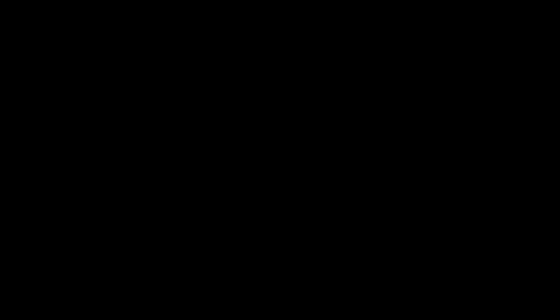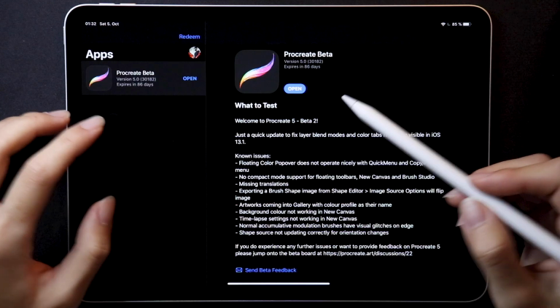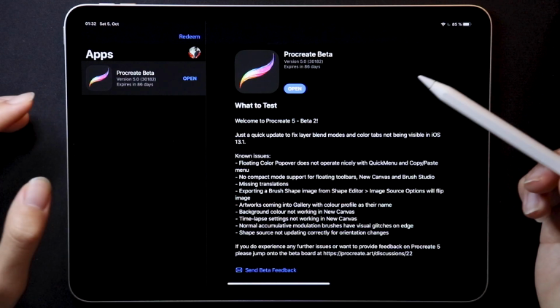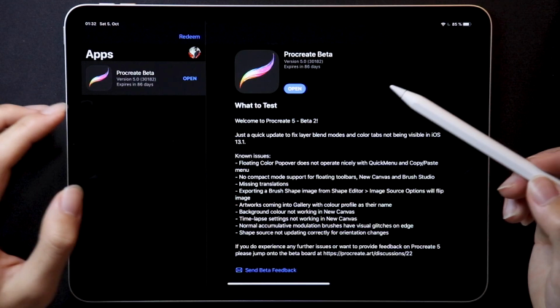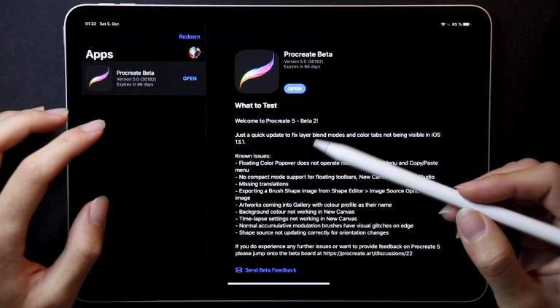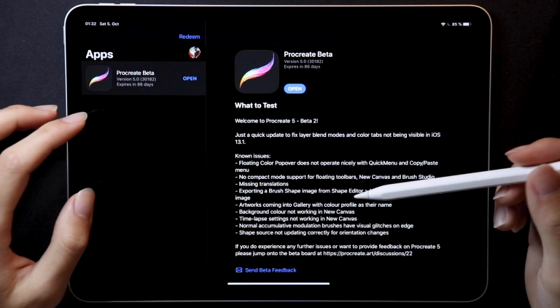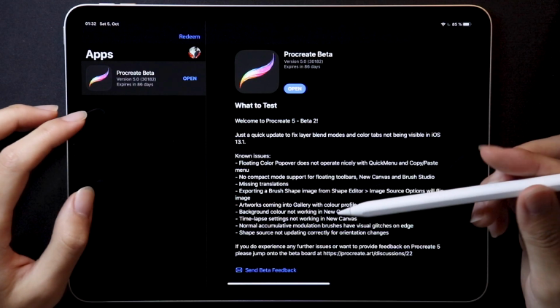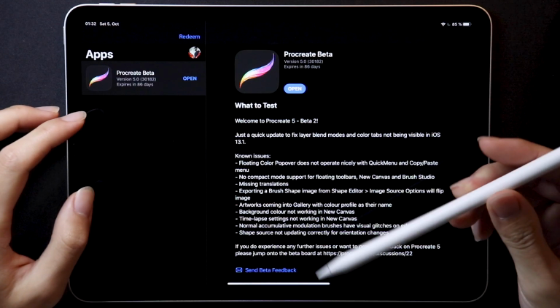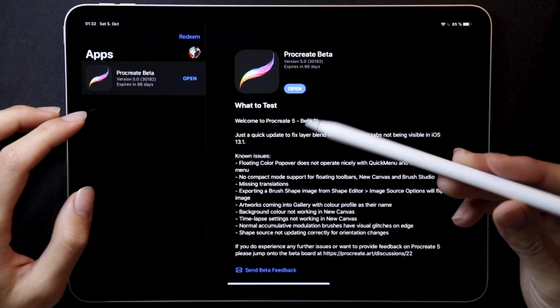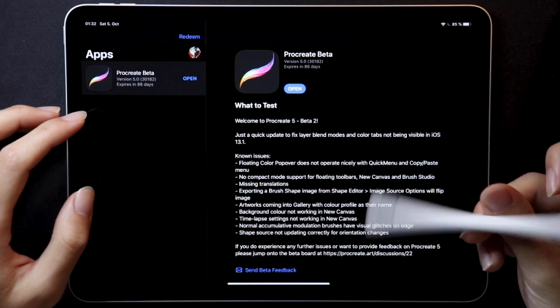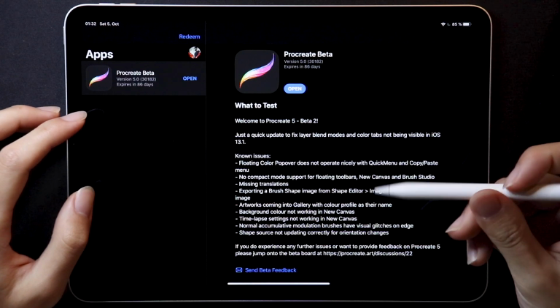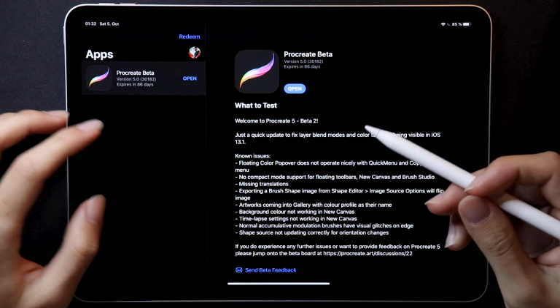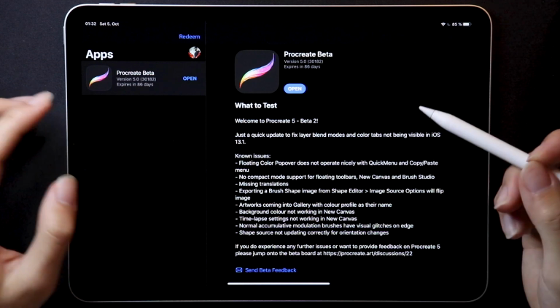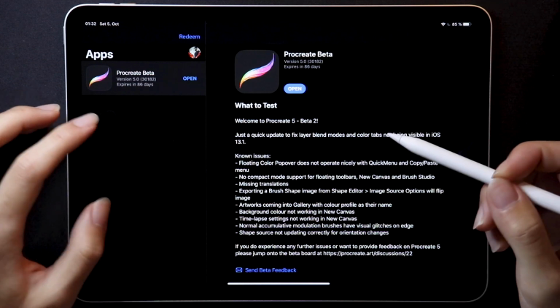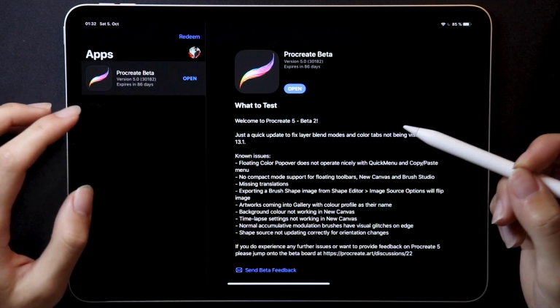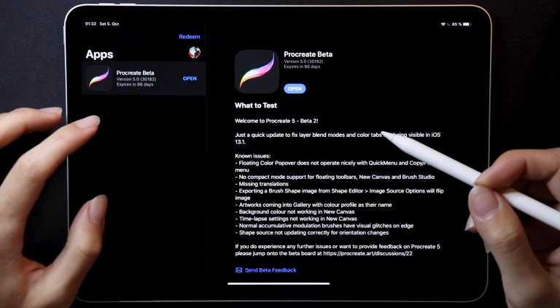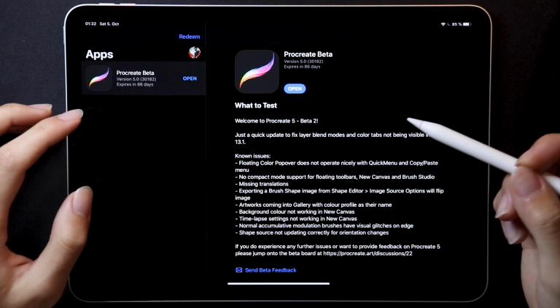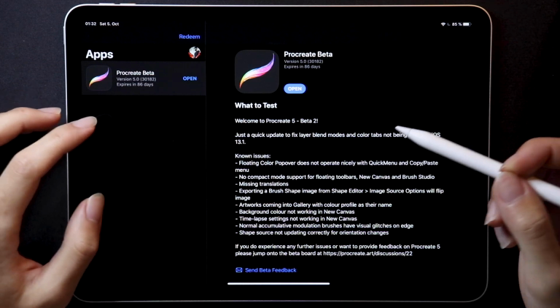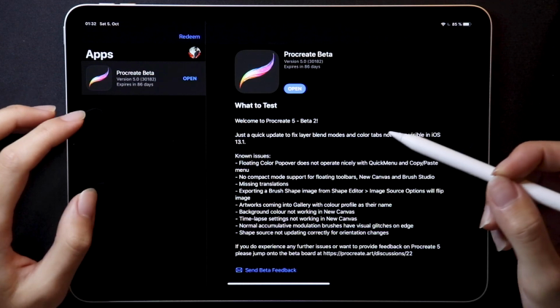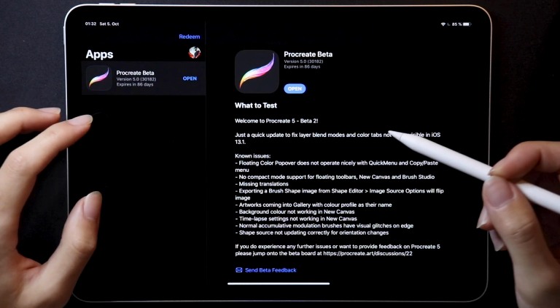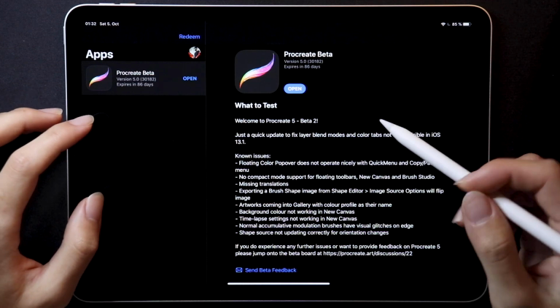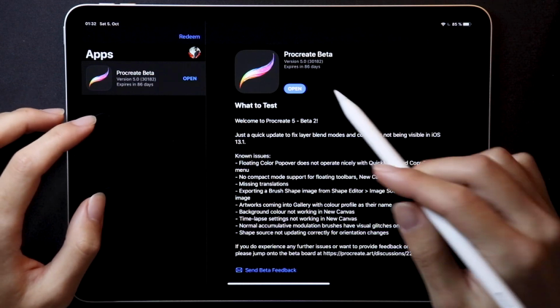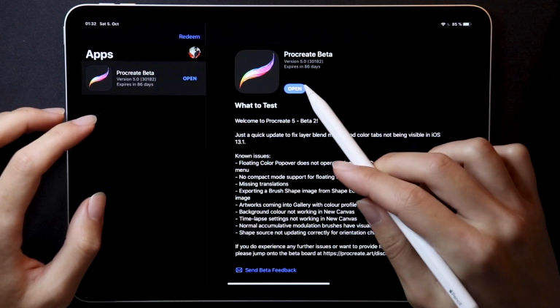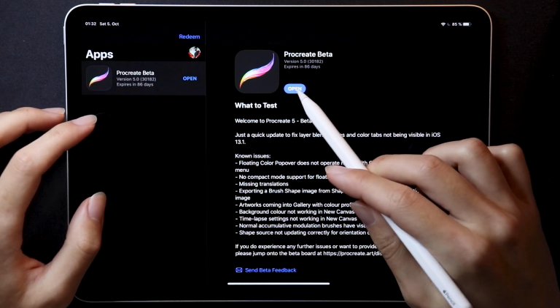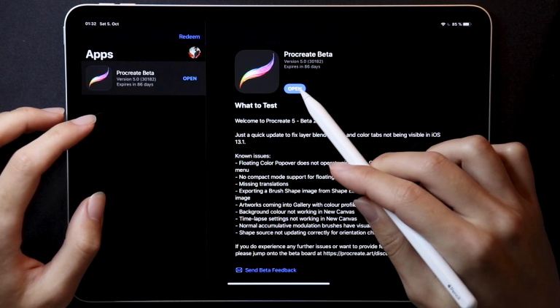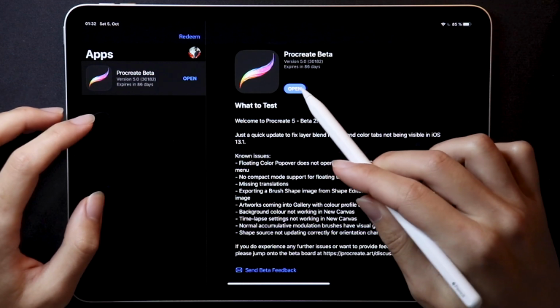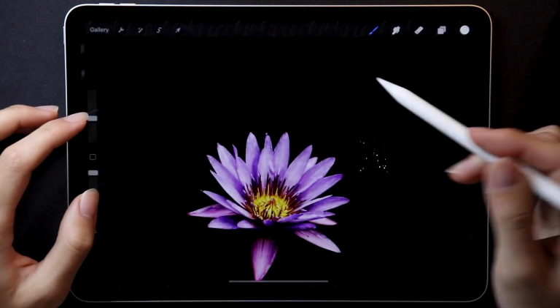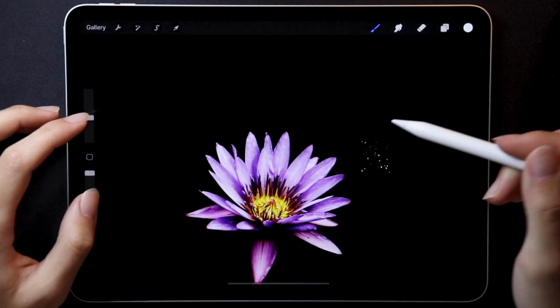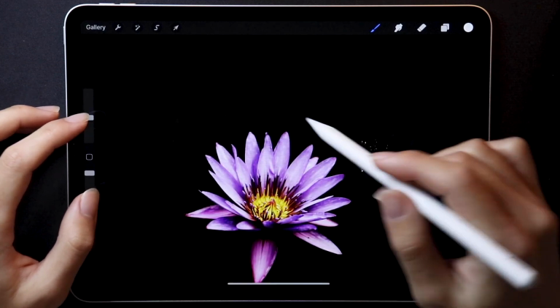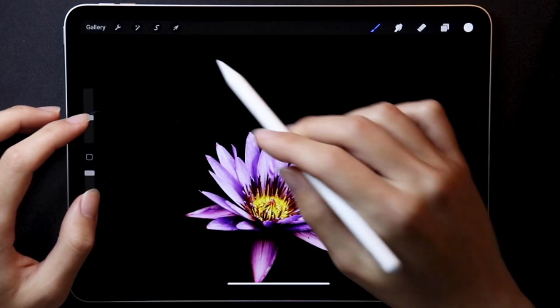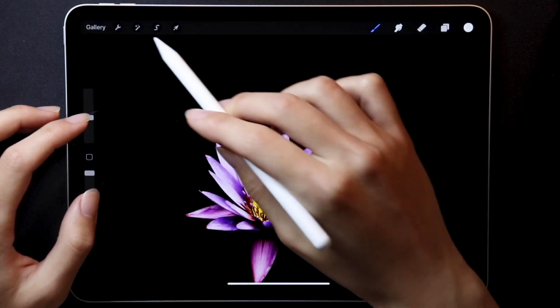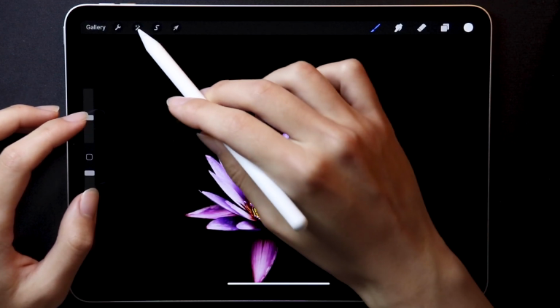Hey everybody, this is Calligraphy DK. Procreate 5 Beta 2 has been out for about a week now, I've been using it, and here are all the changes.